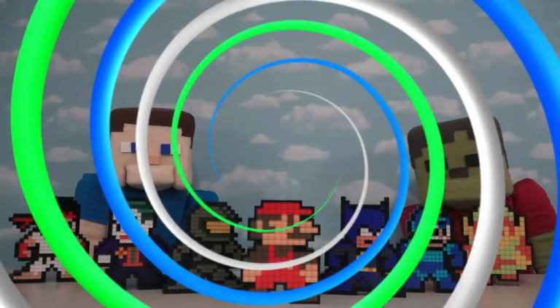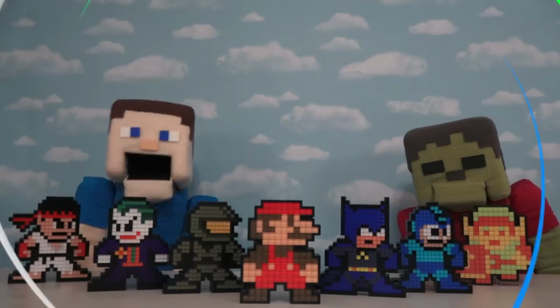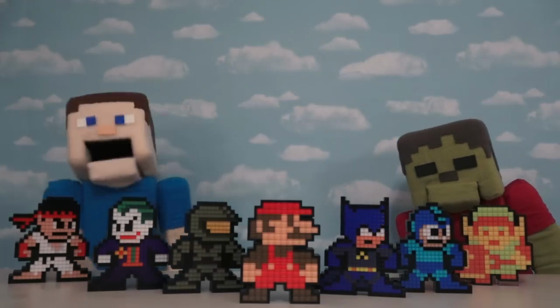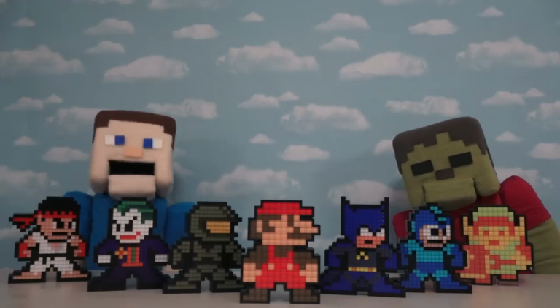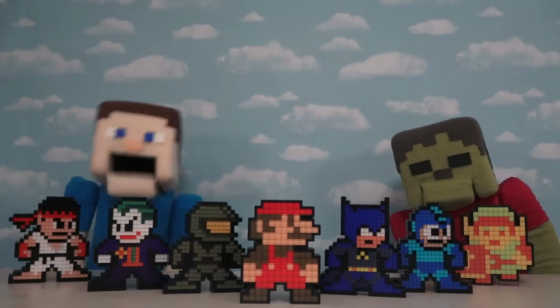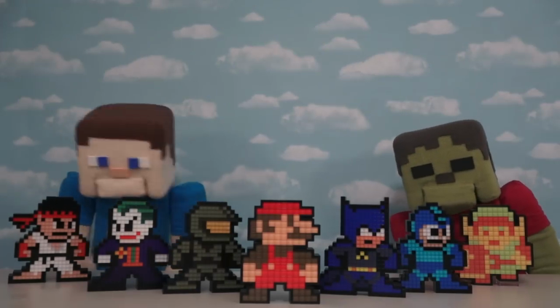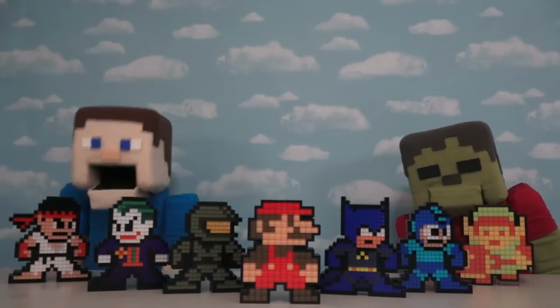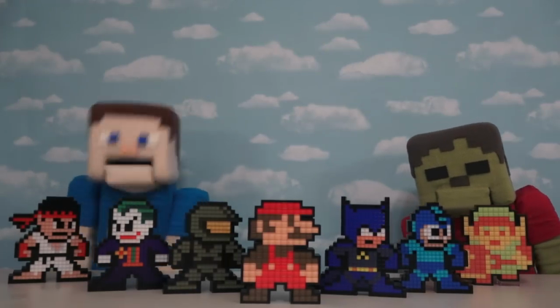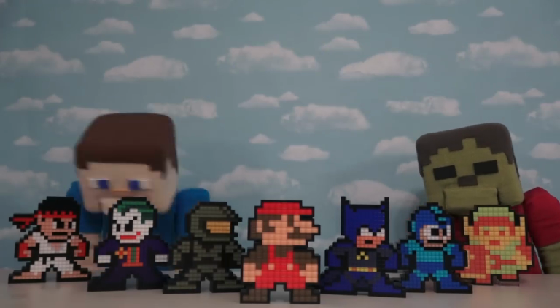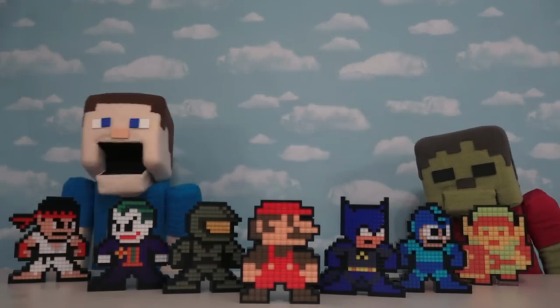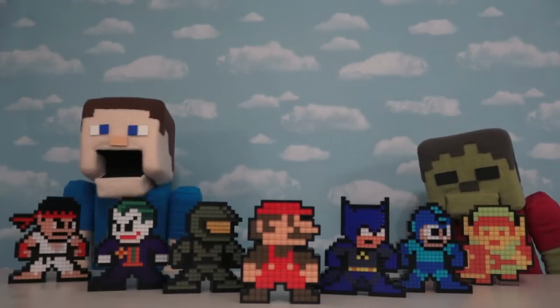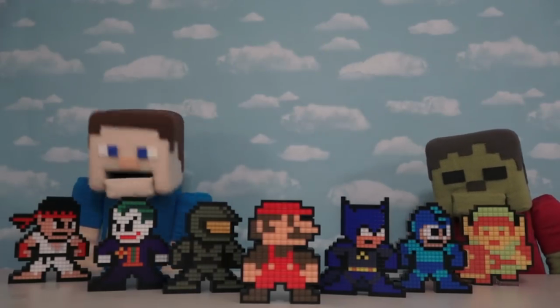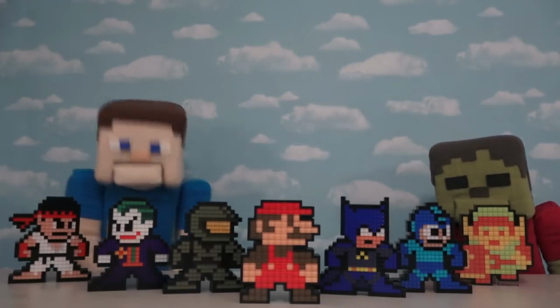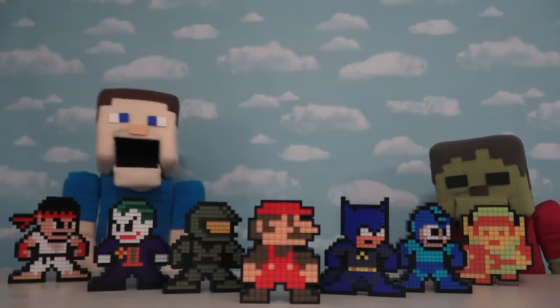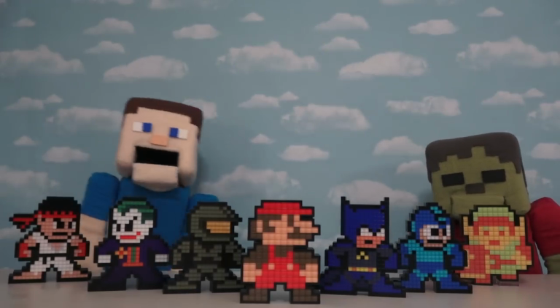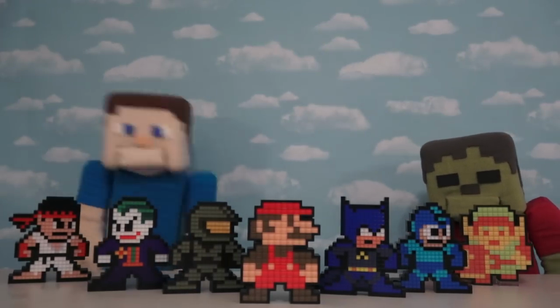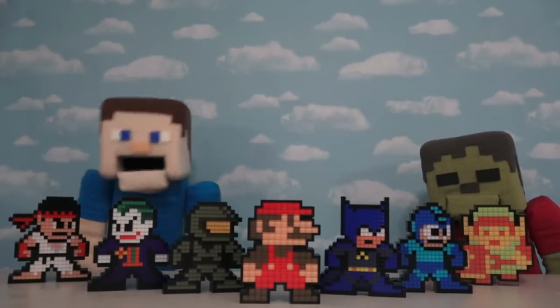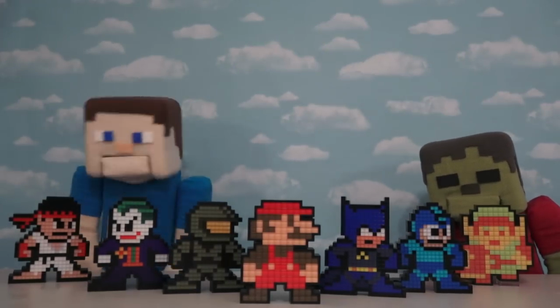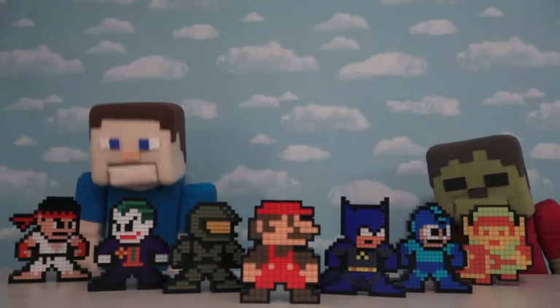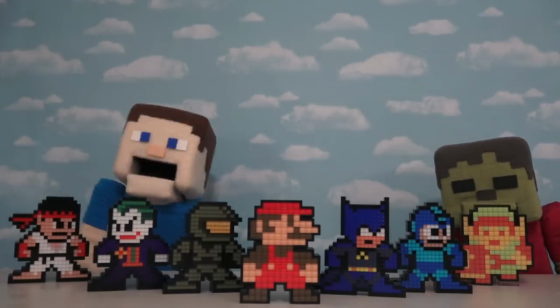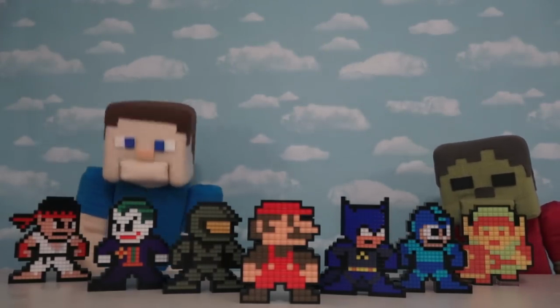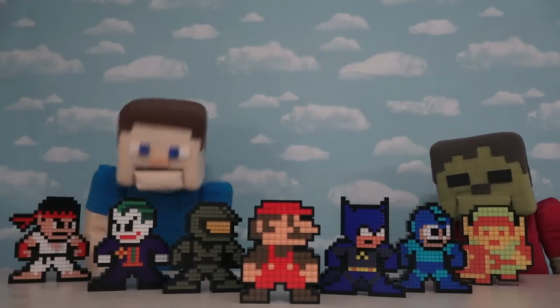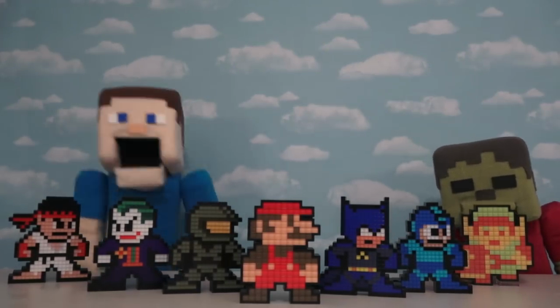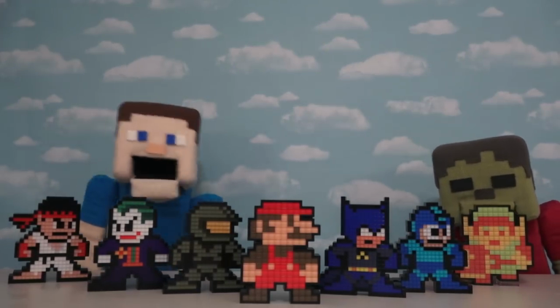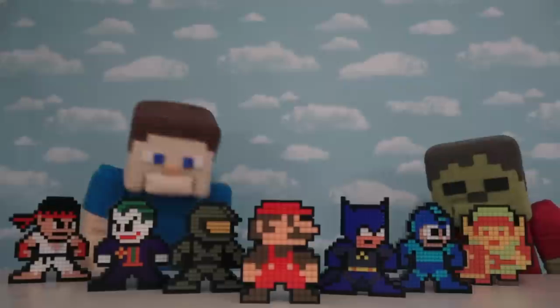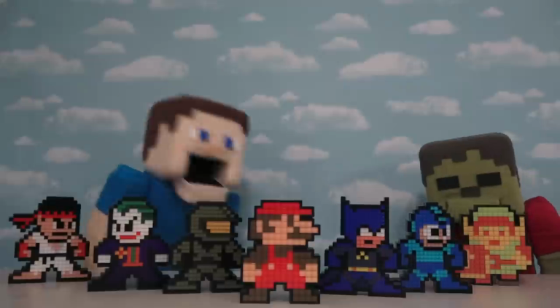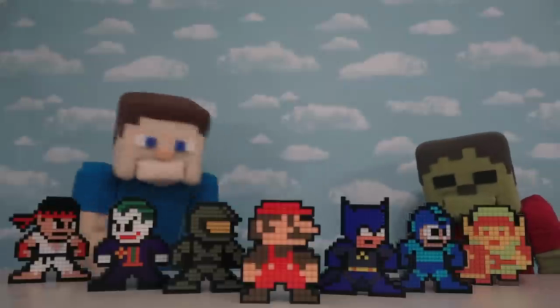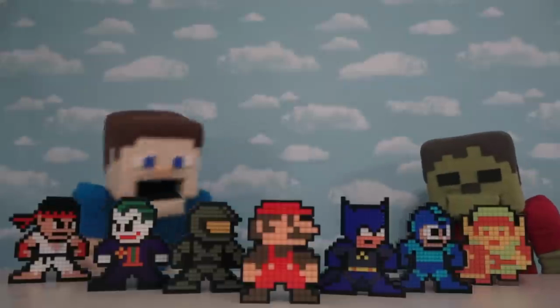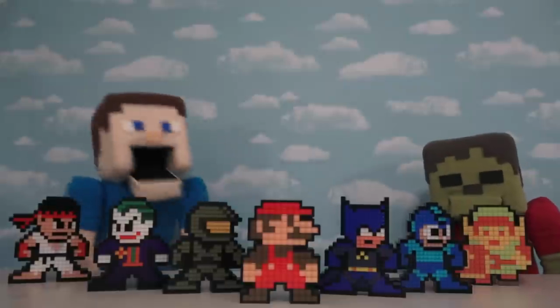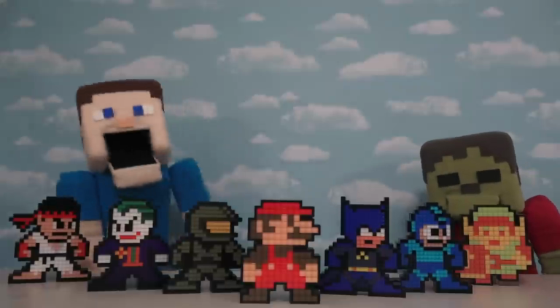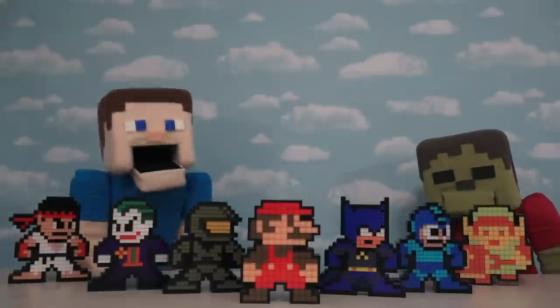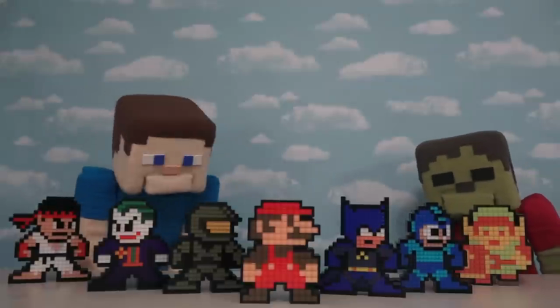Hey kids! Welcome back to the Puppet Steve Show! Today we're looking at more of those super cool Pixel Pal characters!